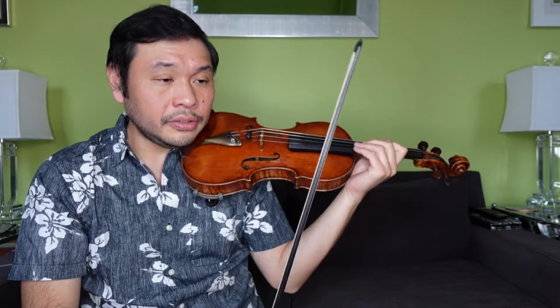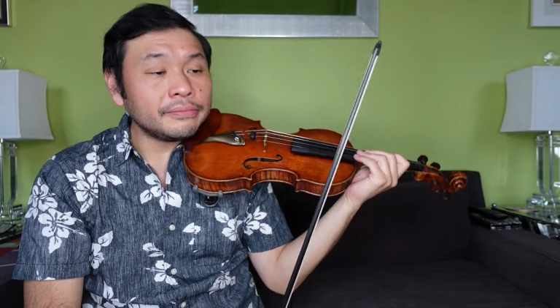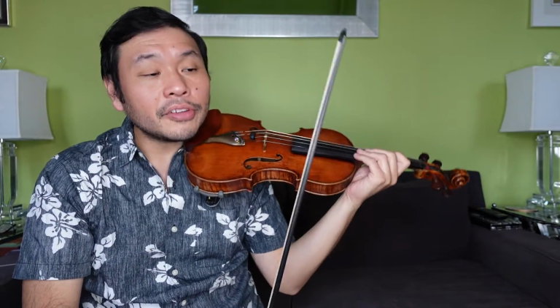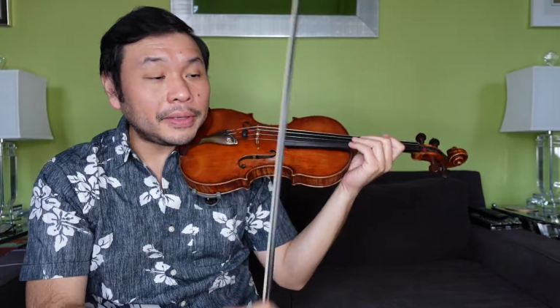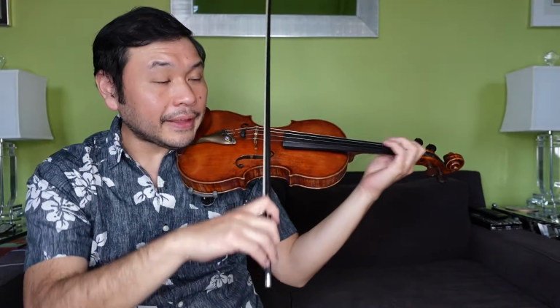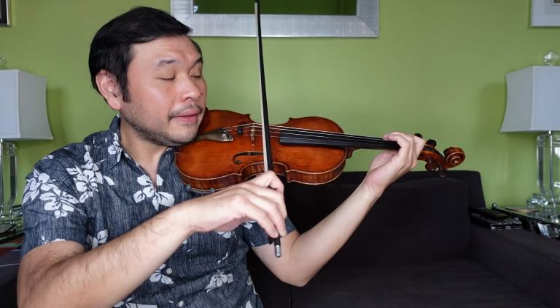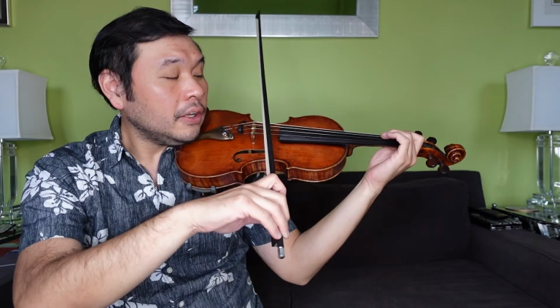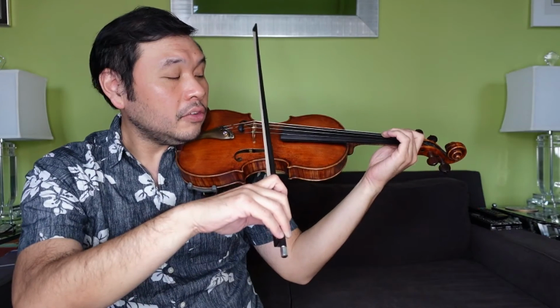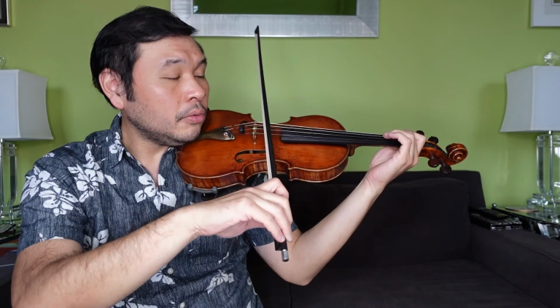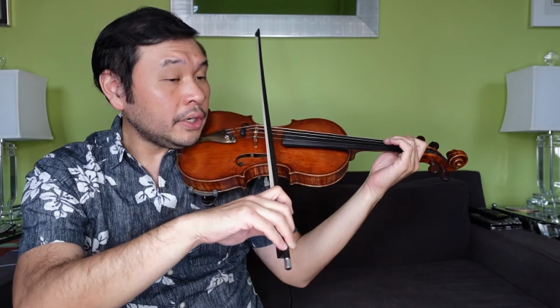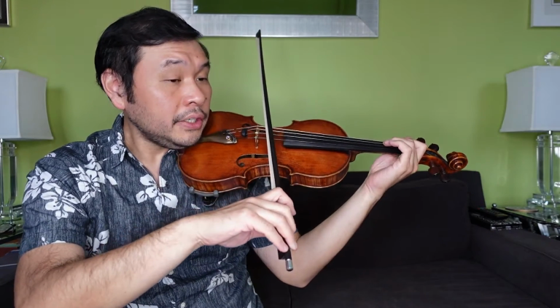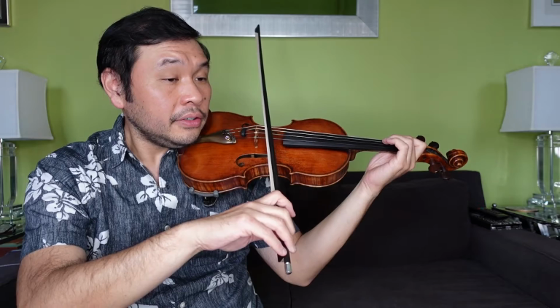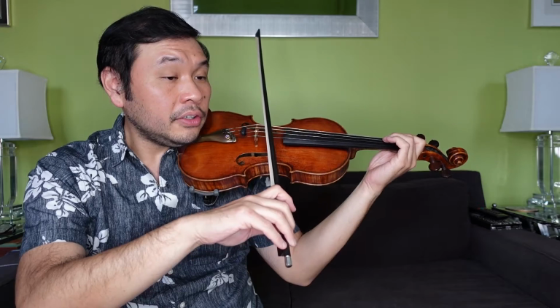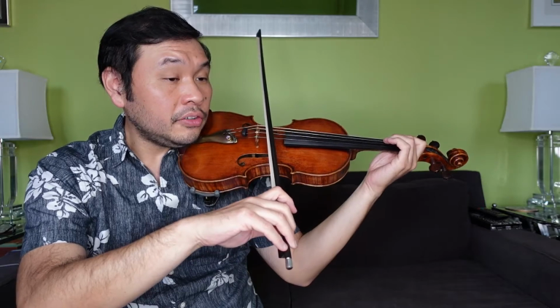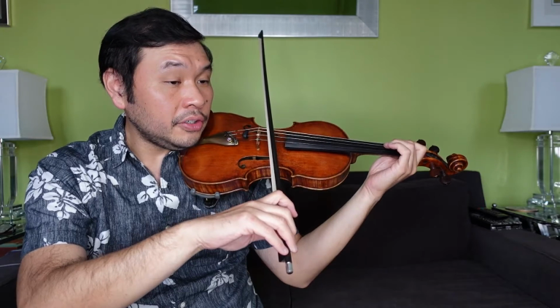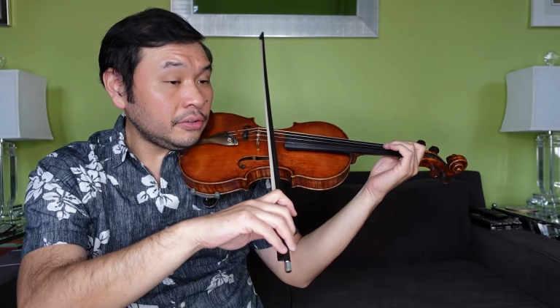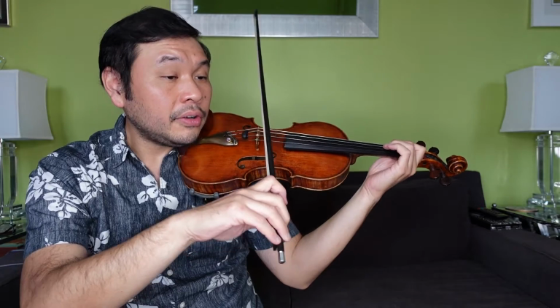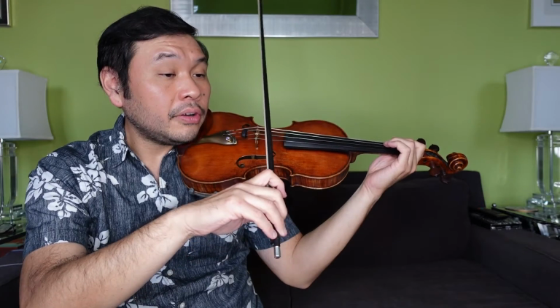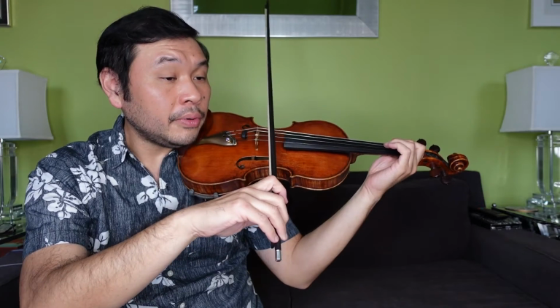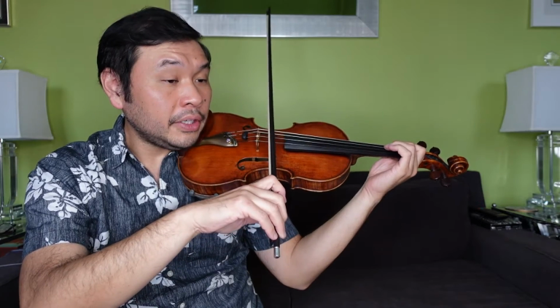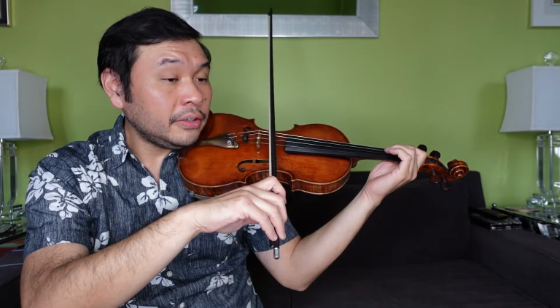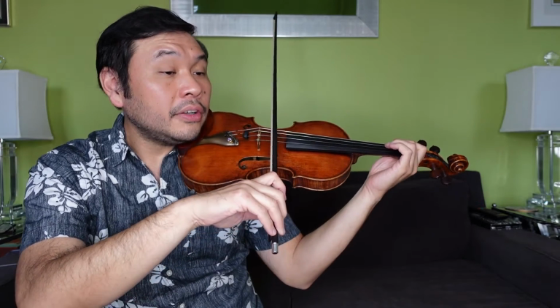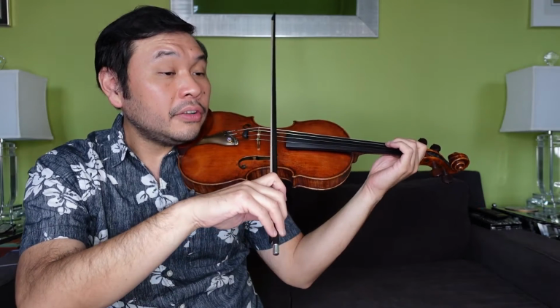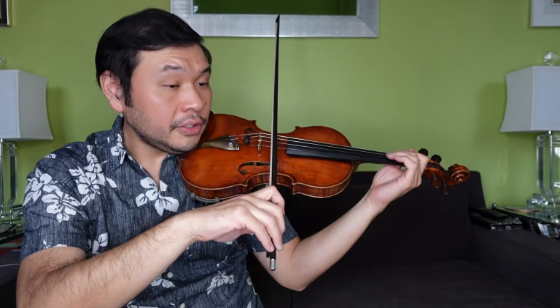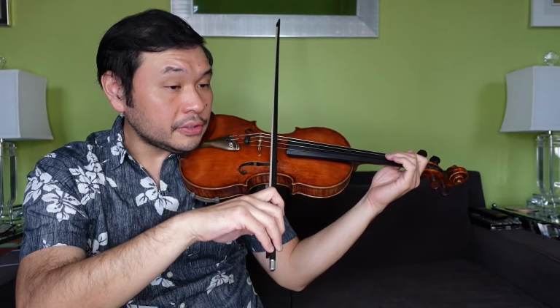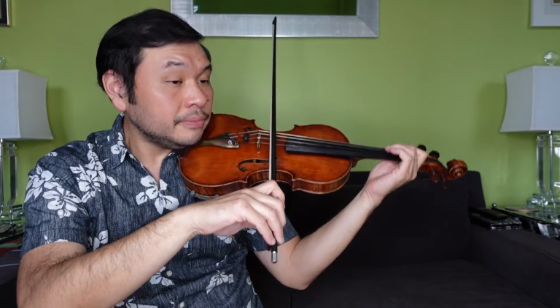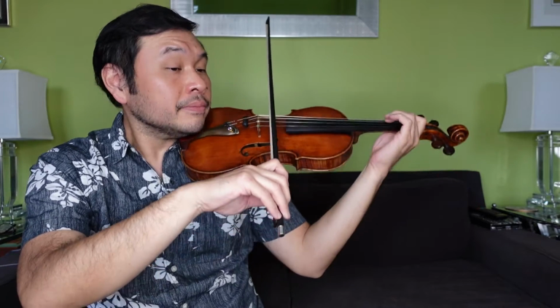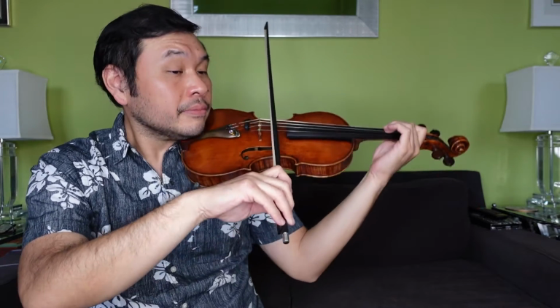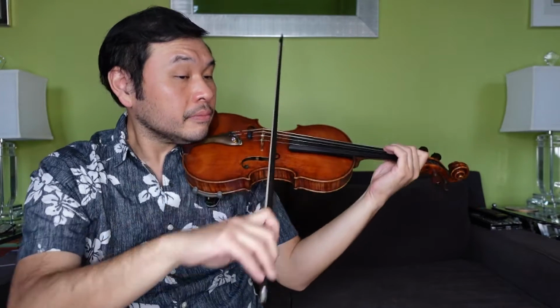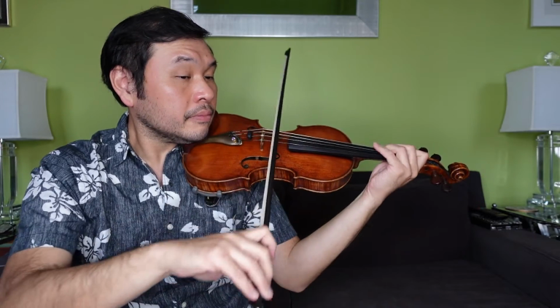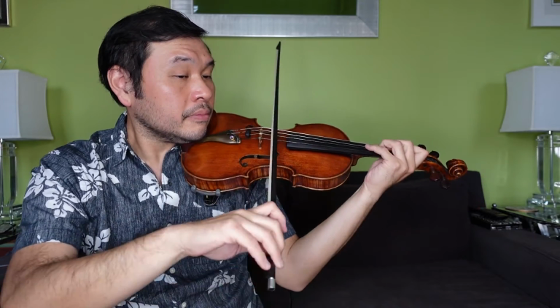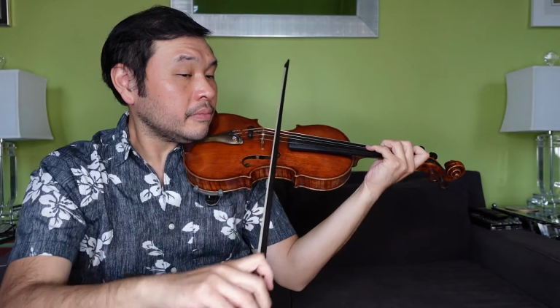Something like that. So 1, 2, 1, 2, 1, 2.